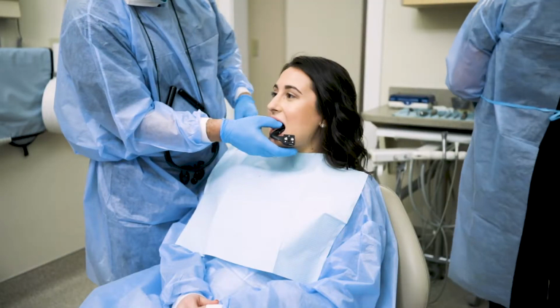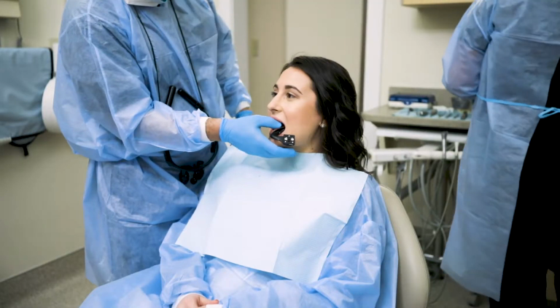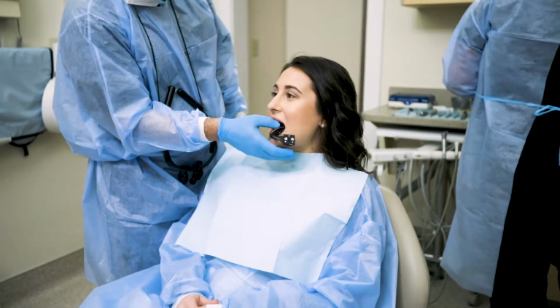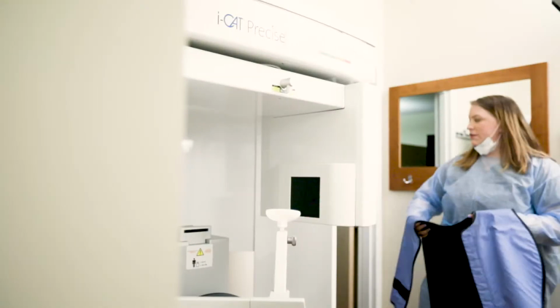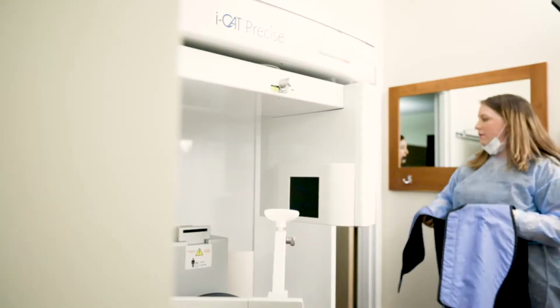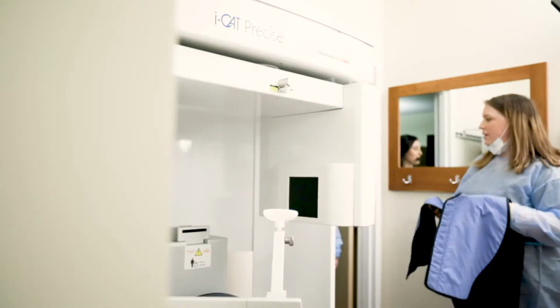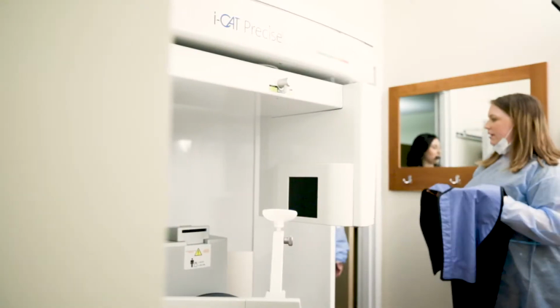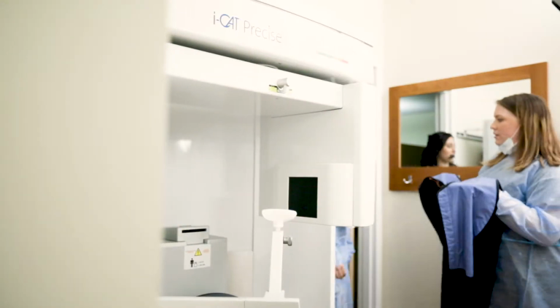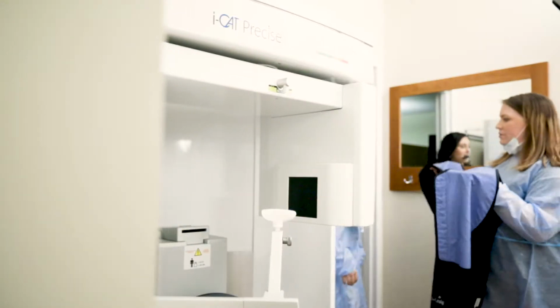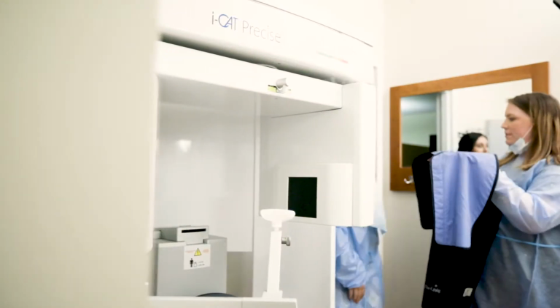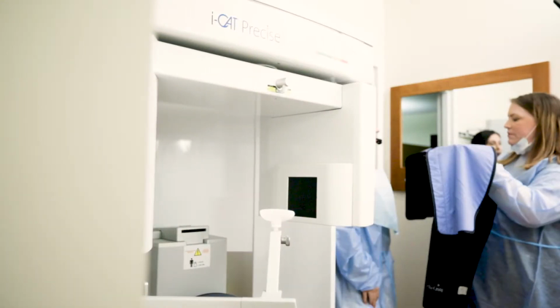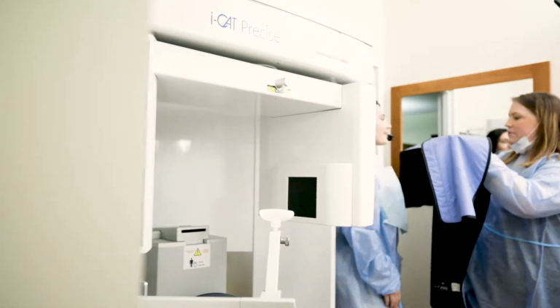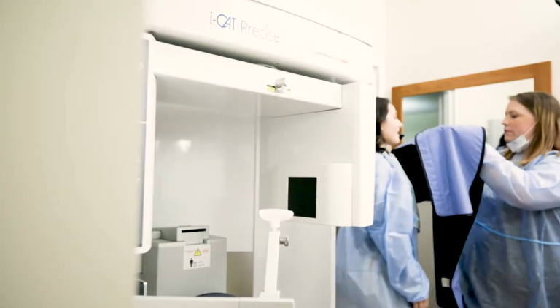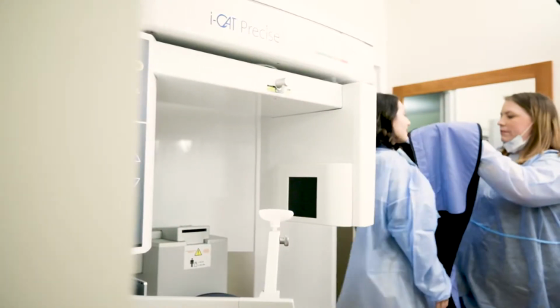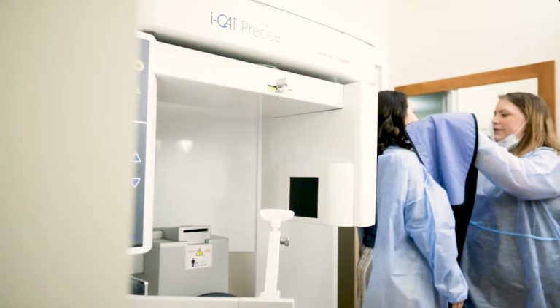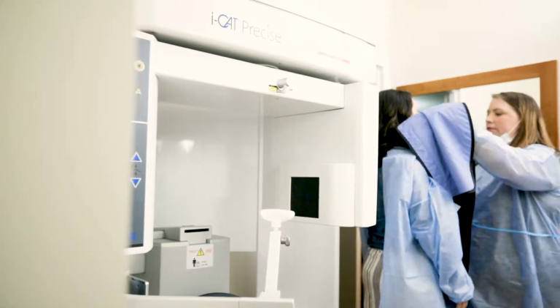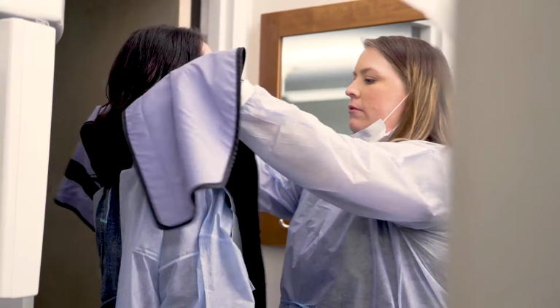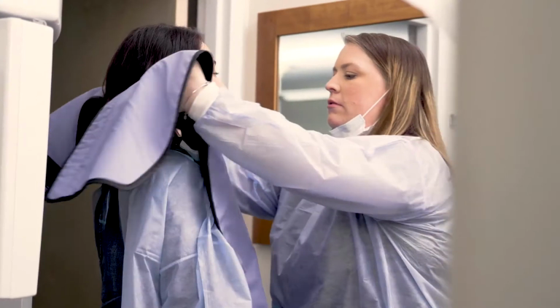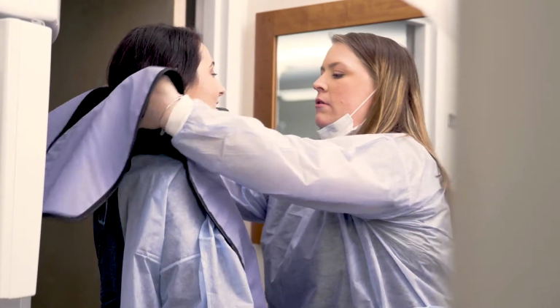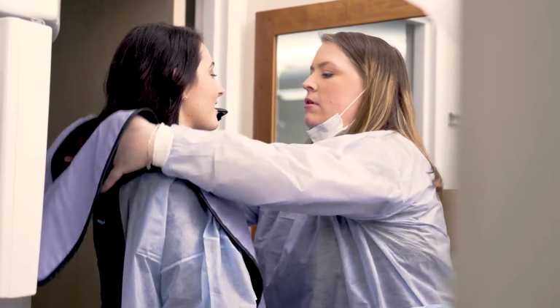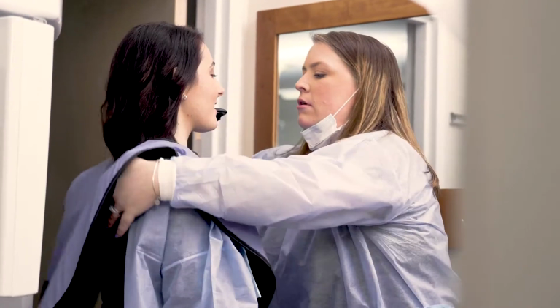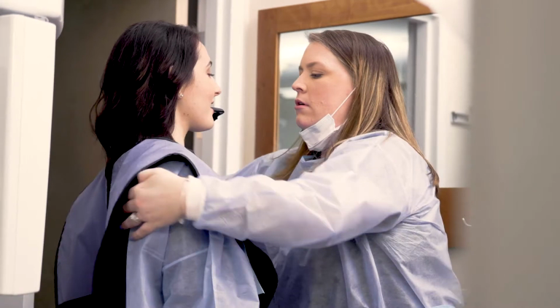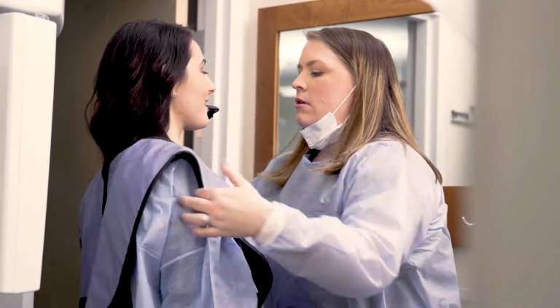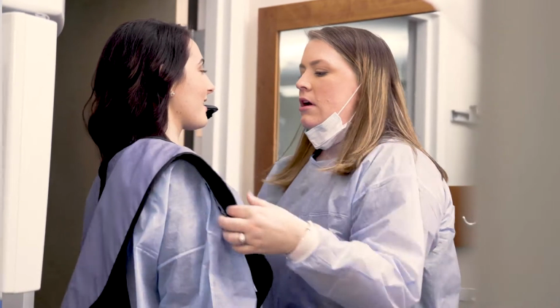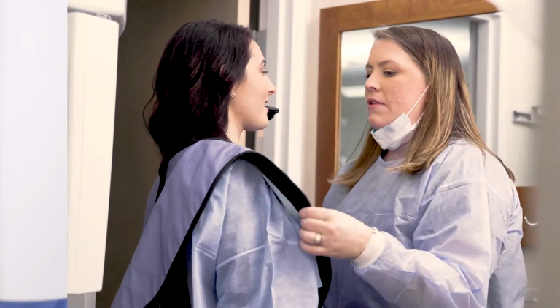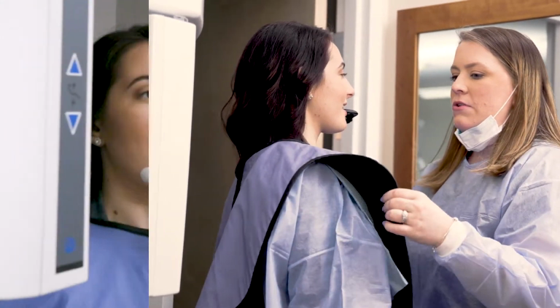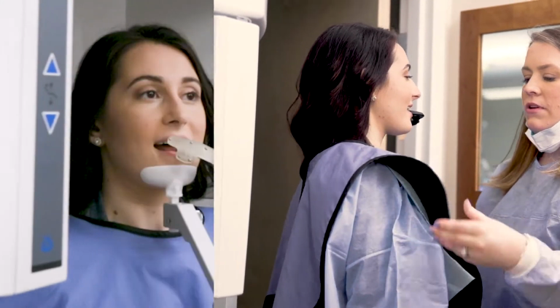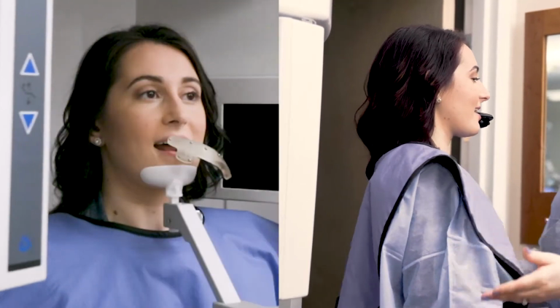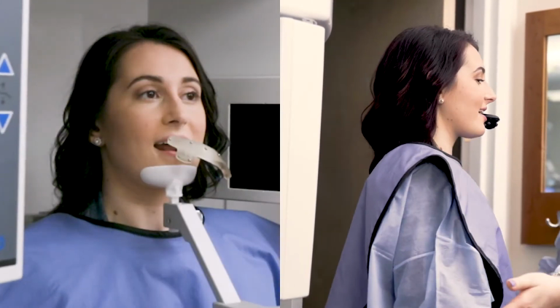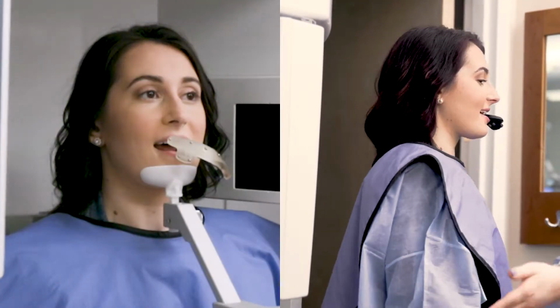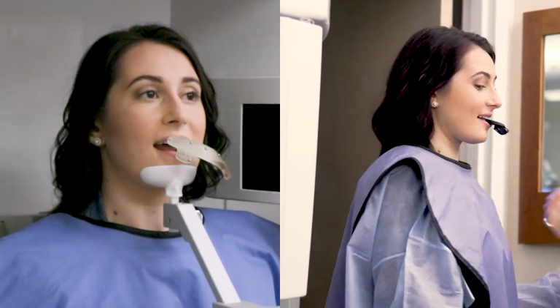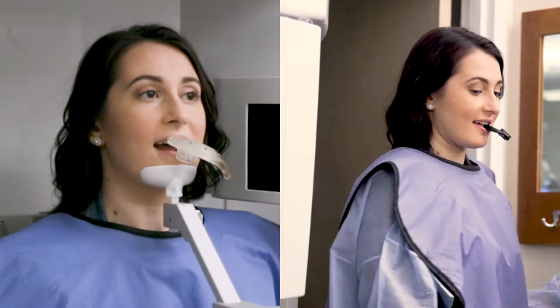After we attach the splint, my assistants will take a CT scan to register the patient.